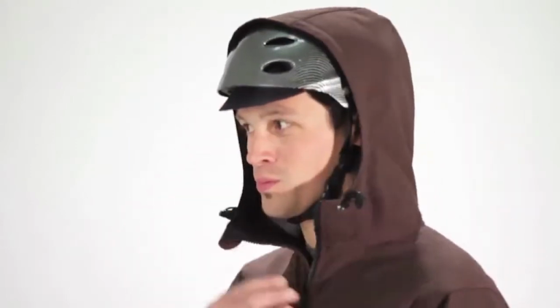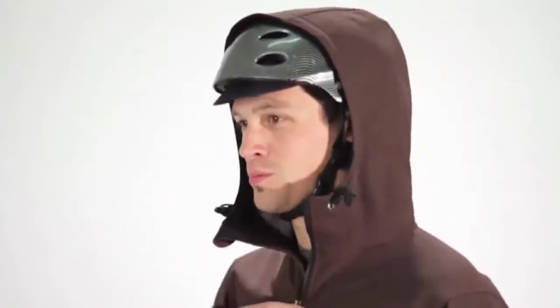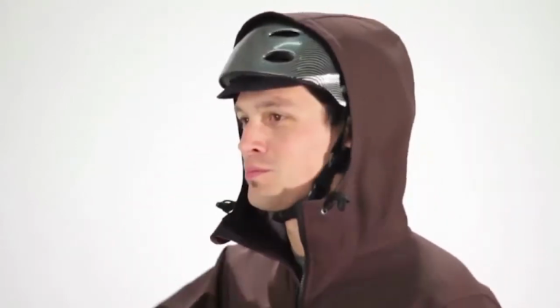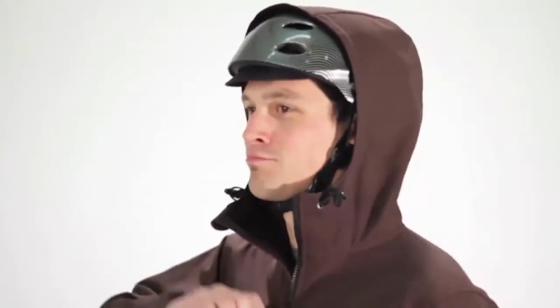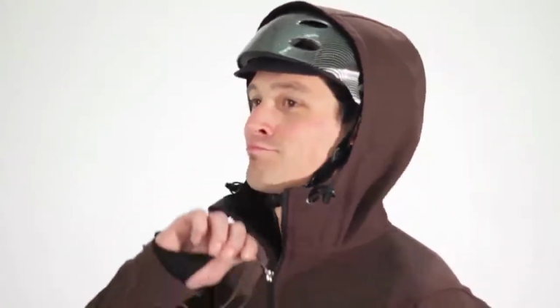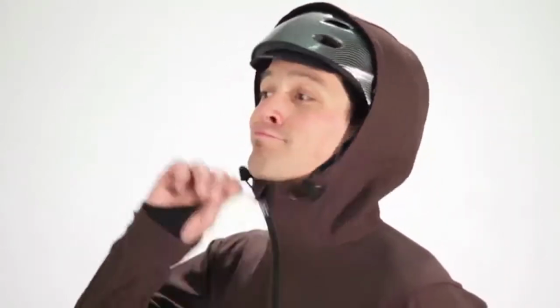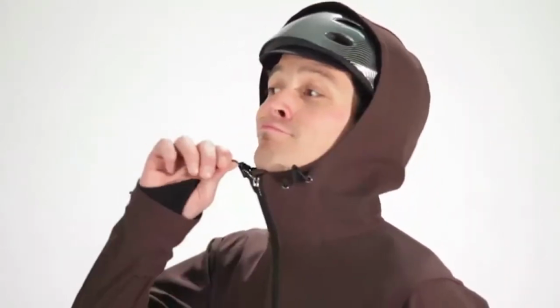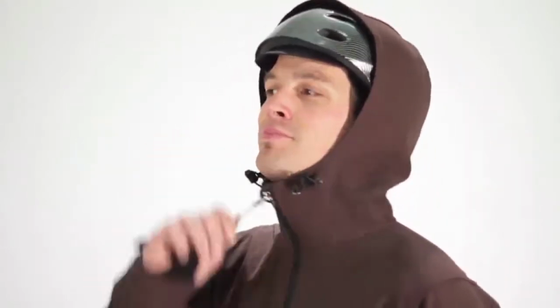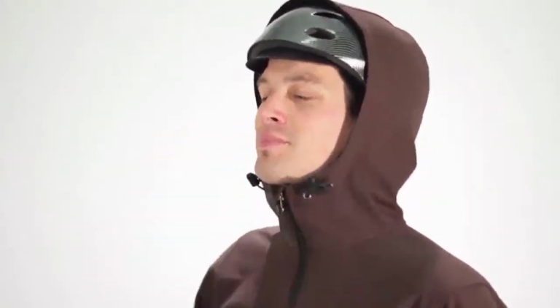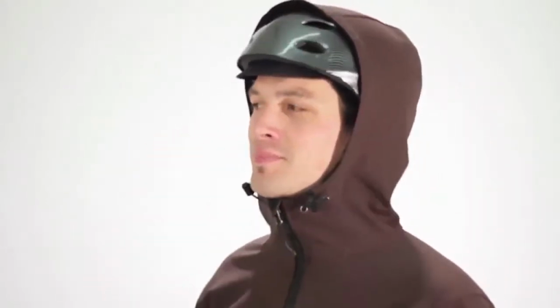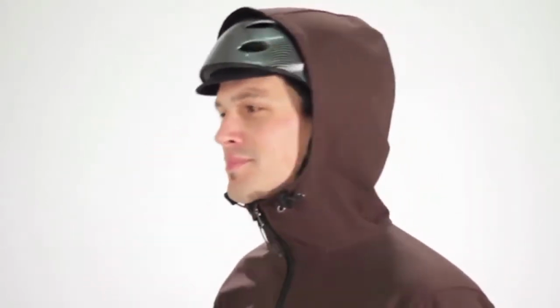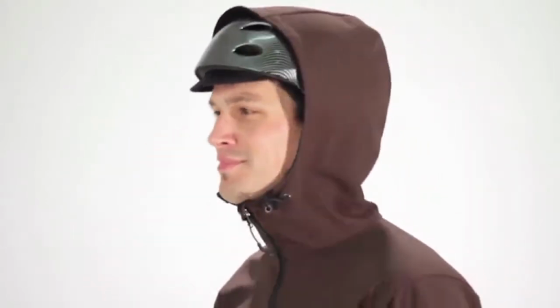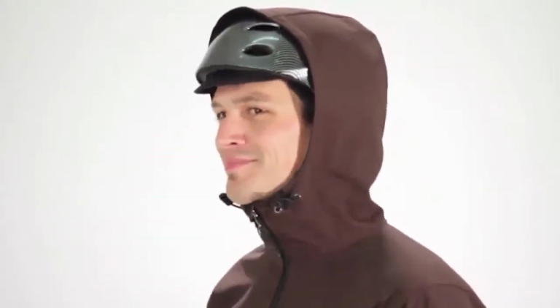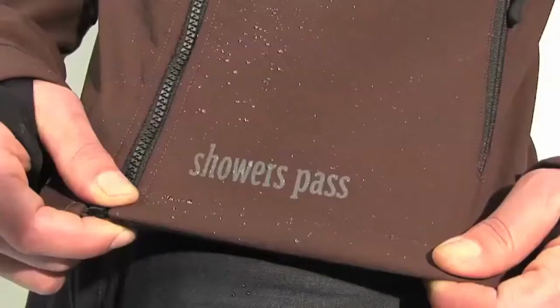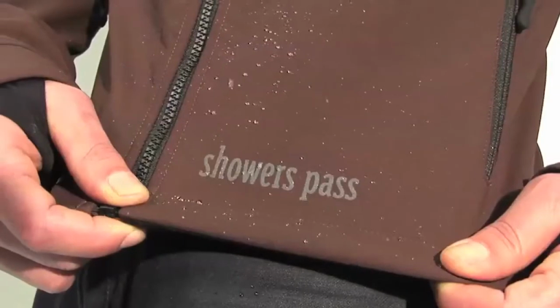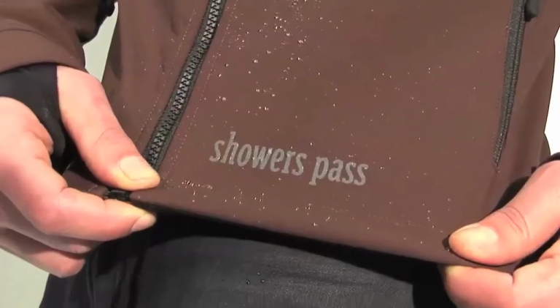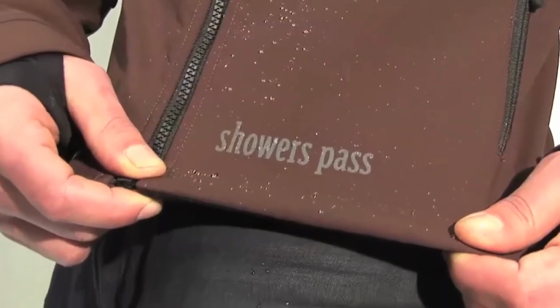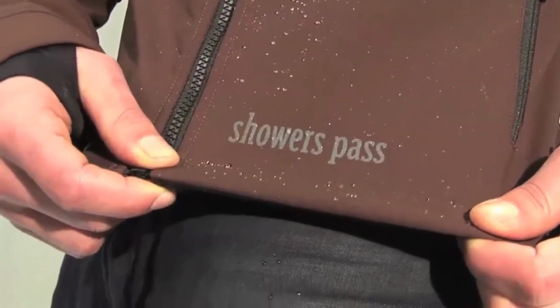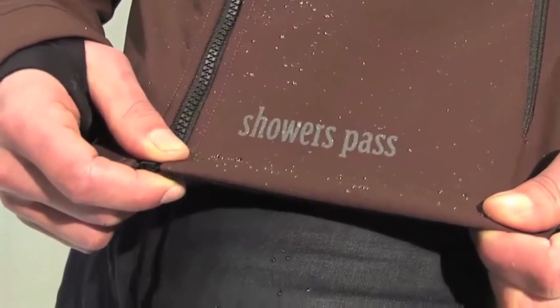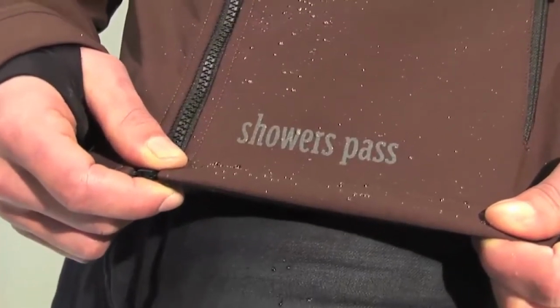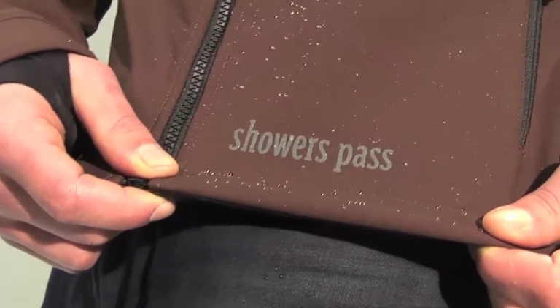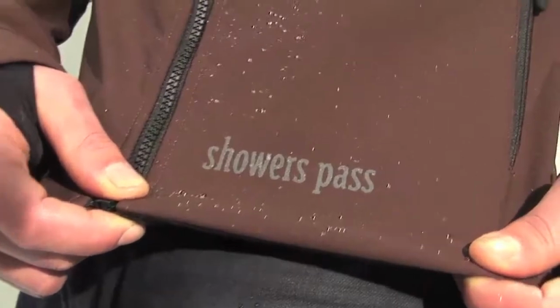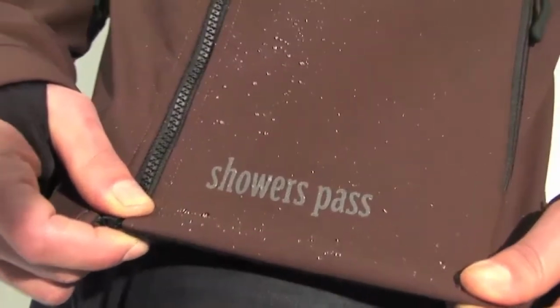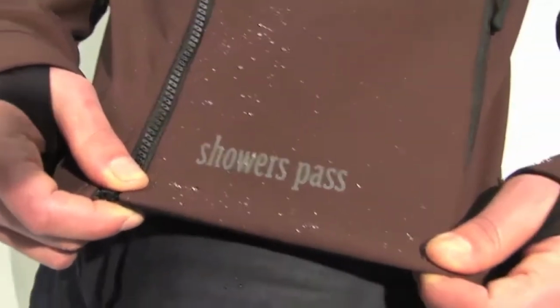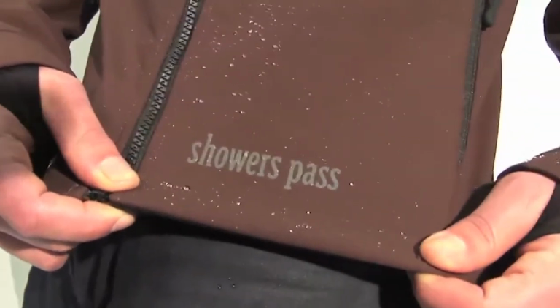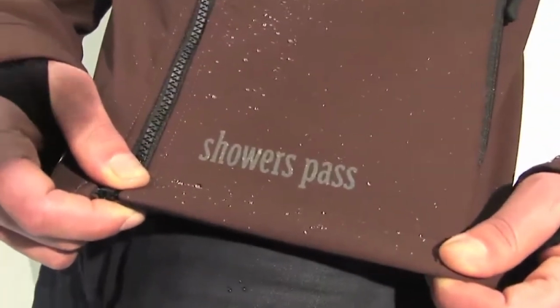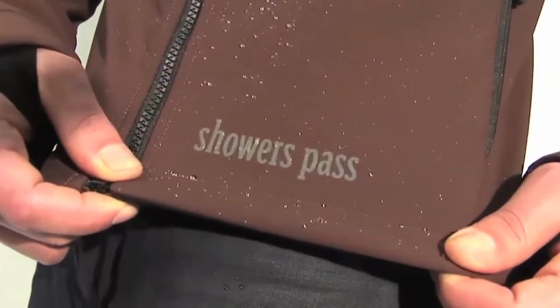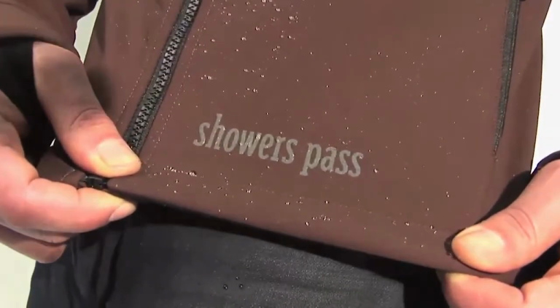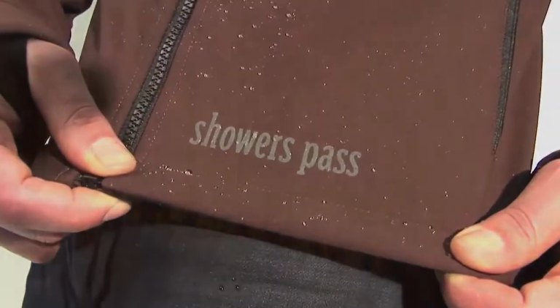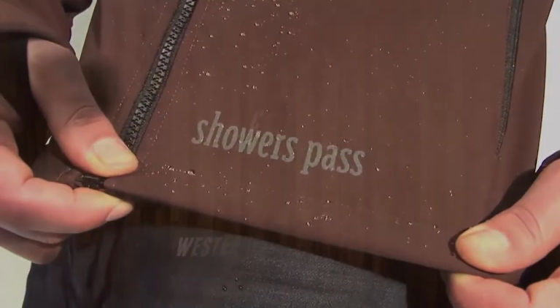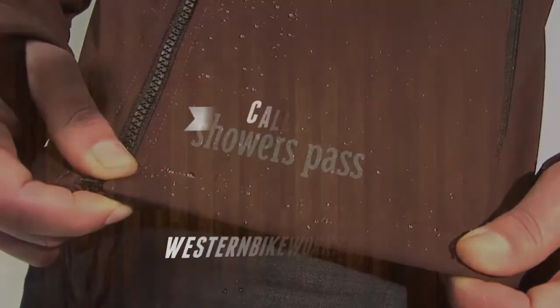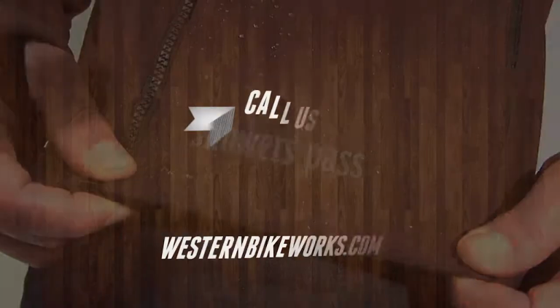The Rogue Hoodie is available in black and brown, and features reflective accents for visibility after dark.